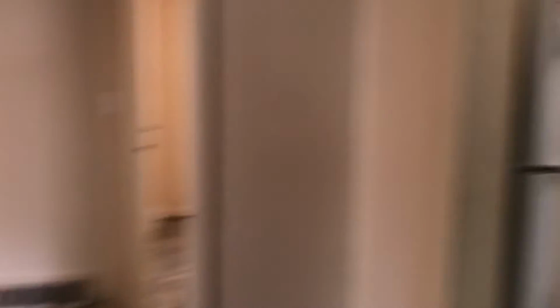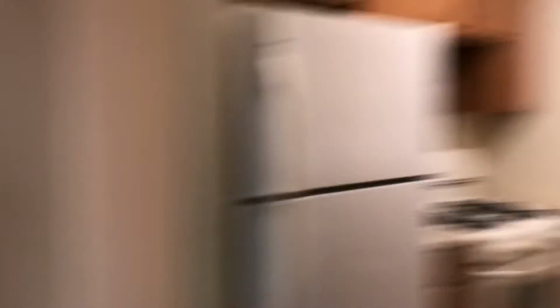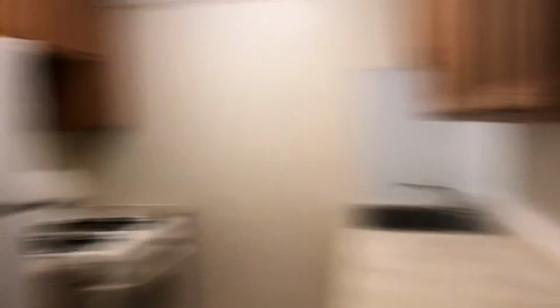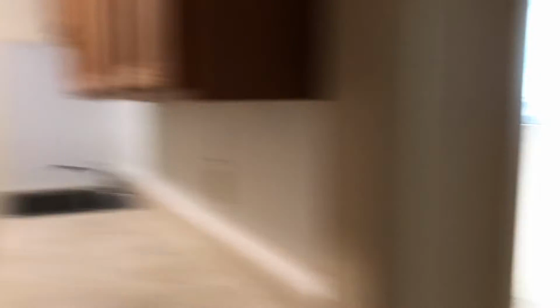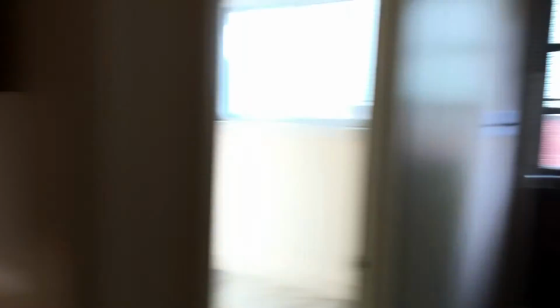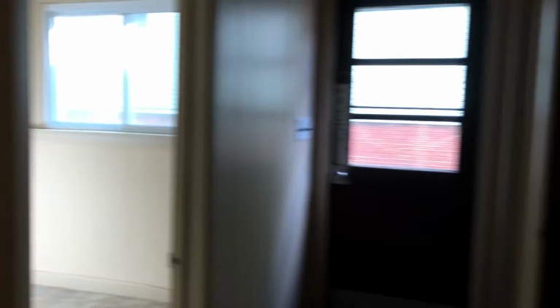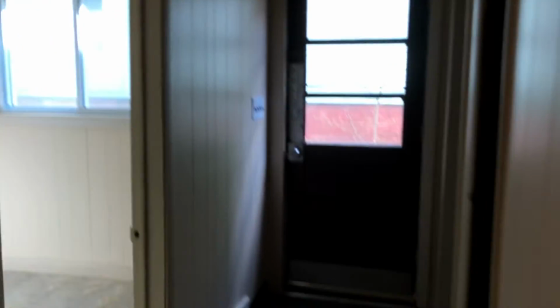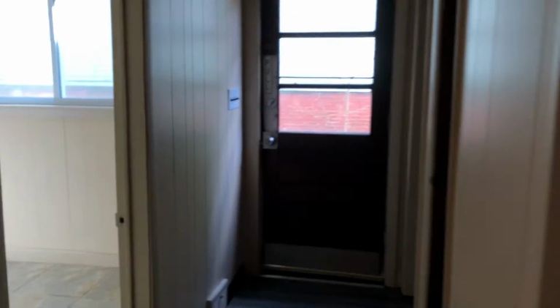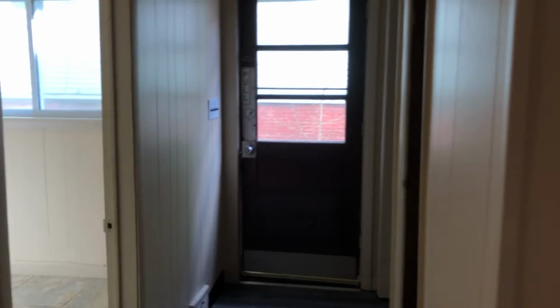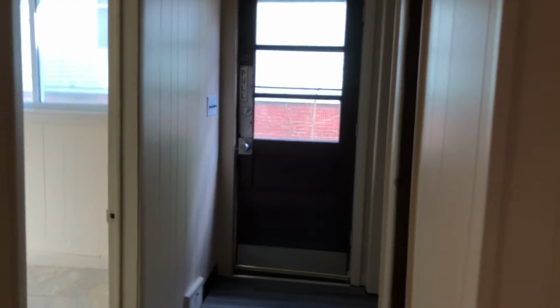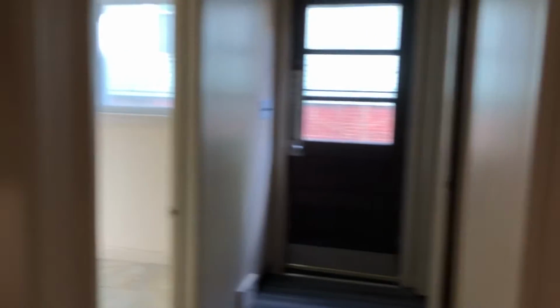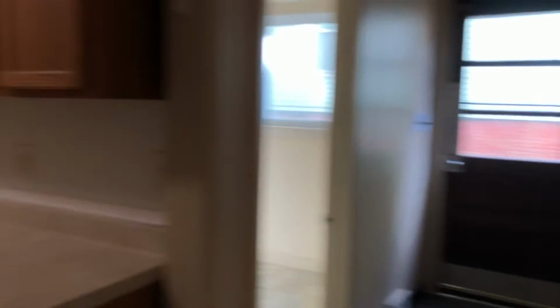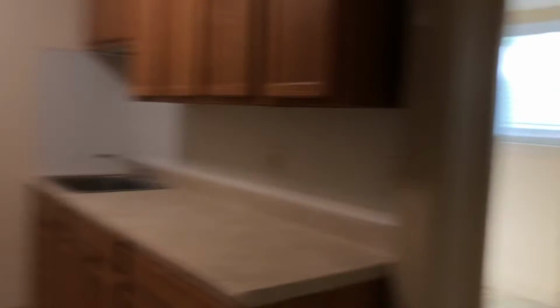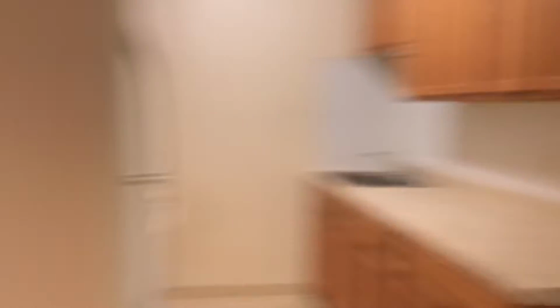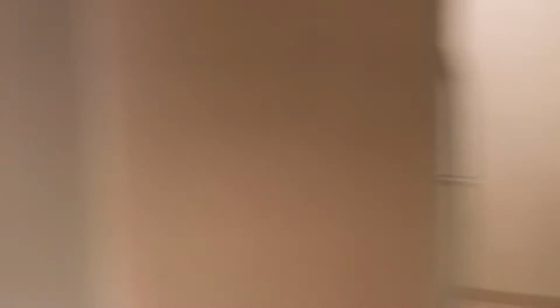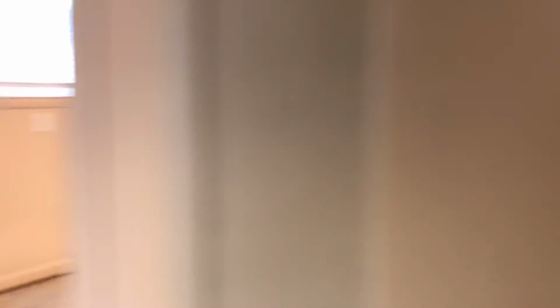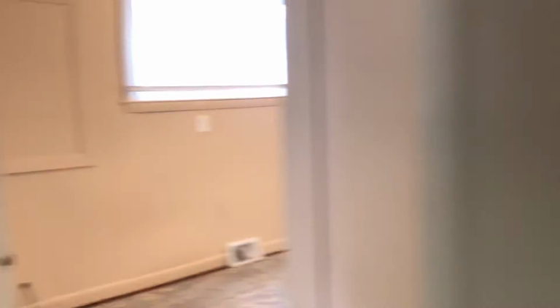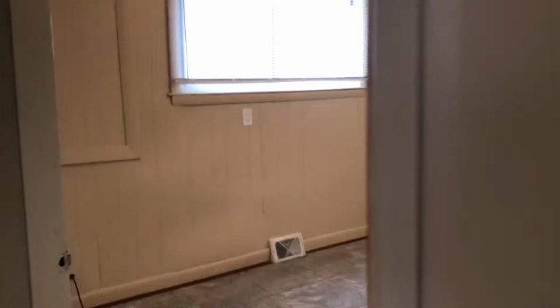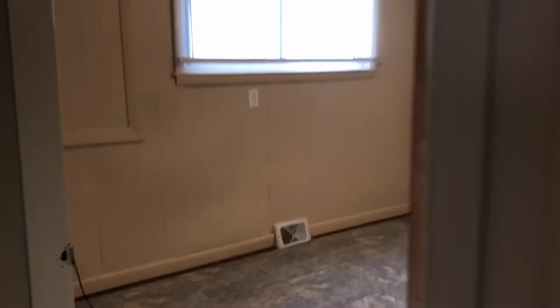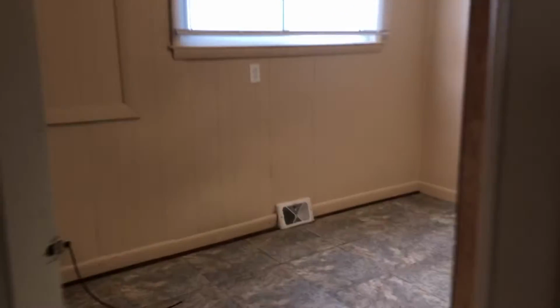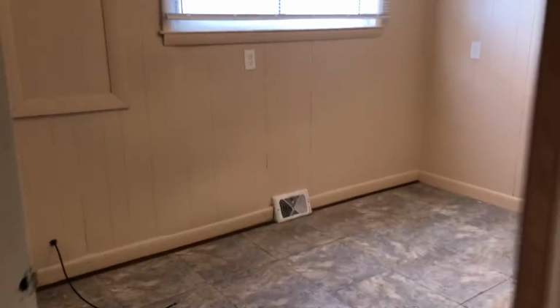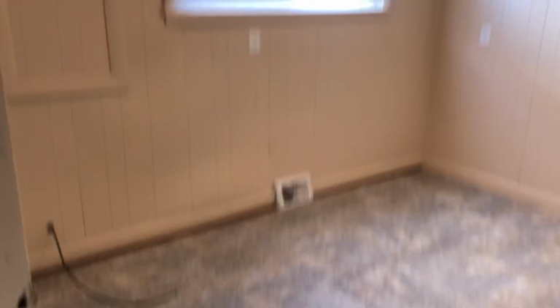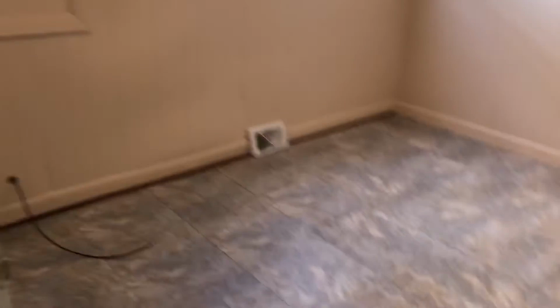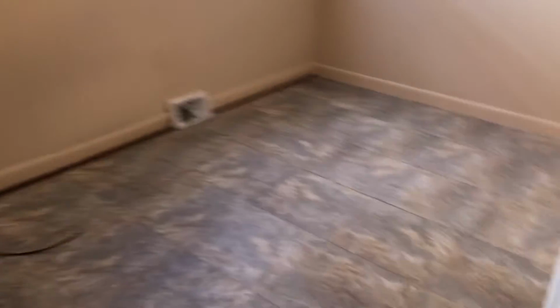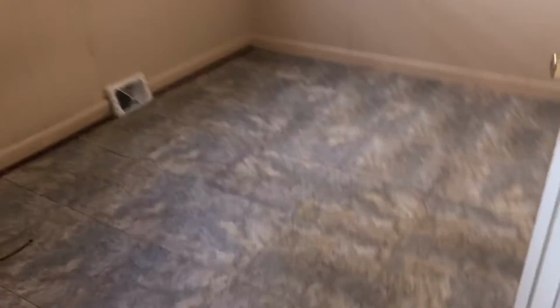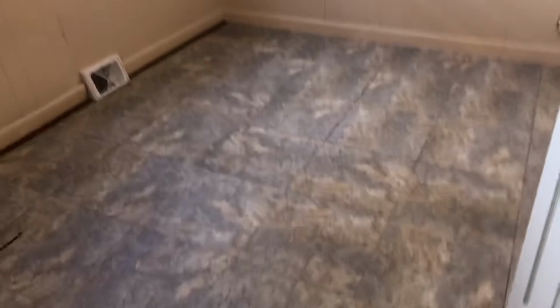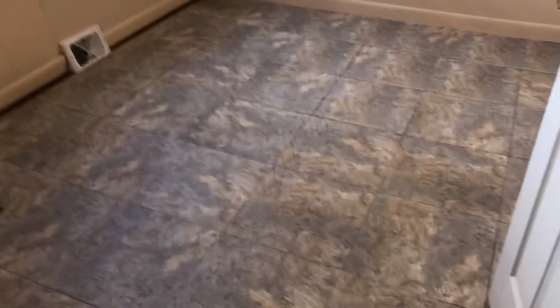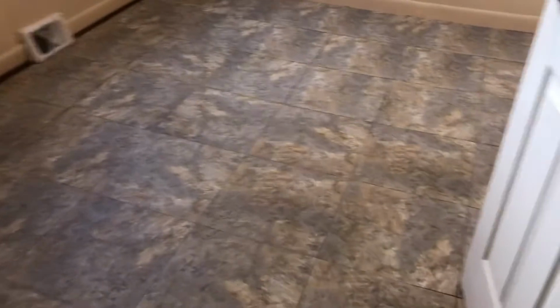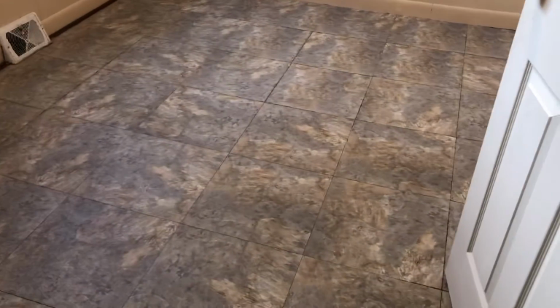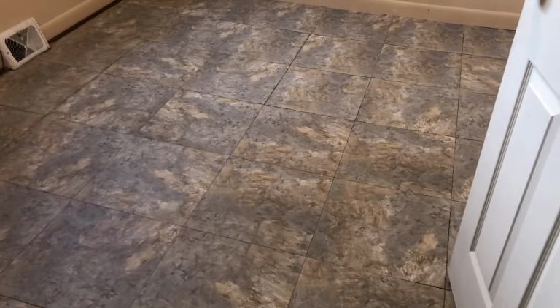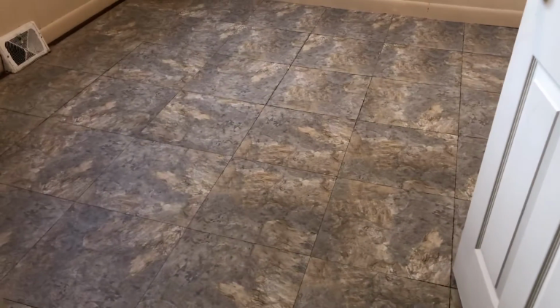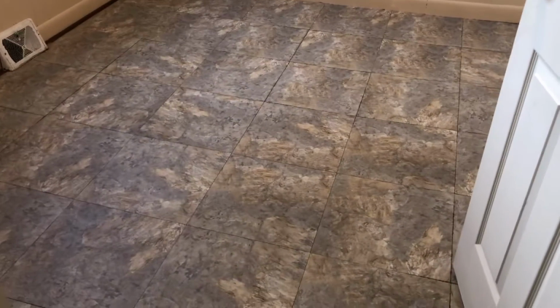There's also a side entrance out to the side of the house. Now let's go to the bedroom.